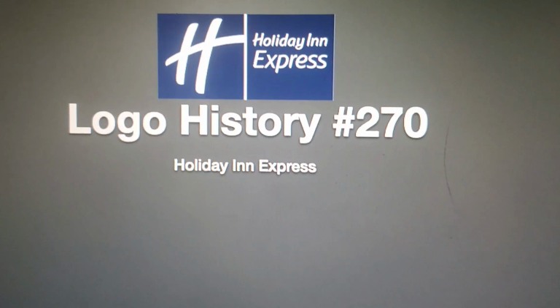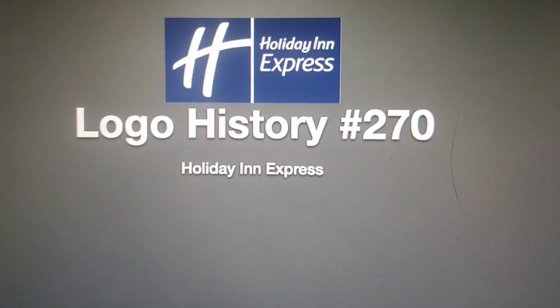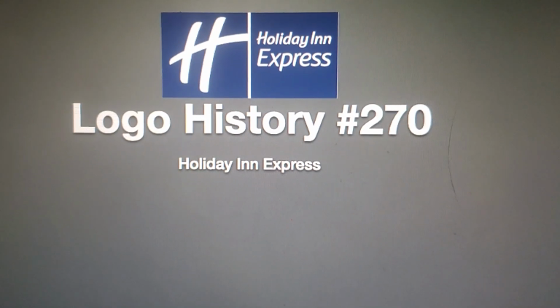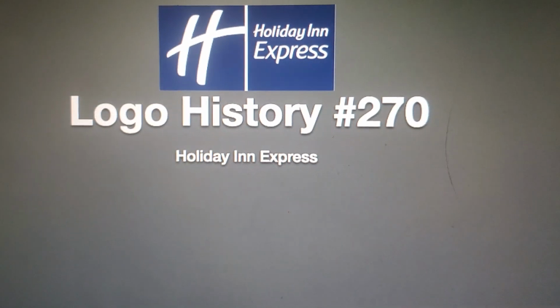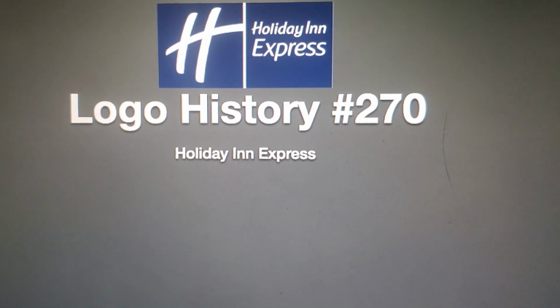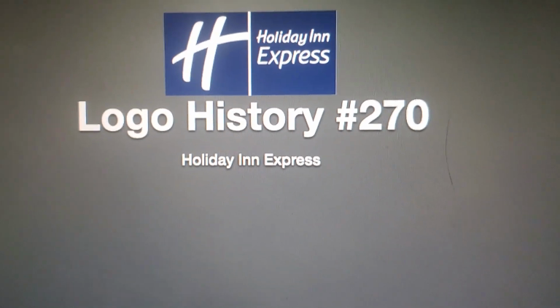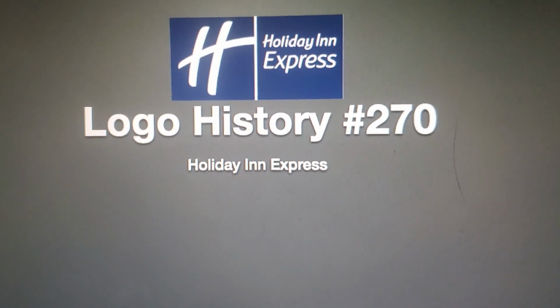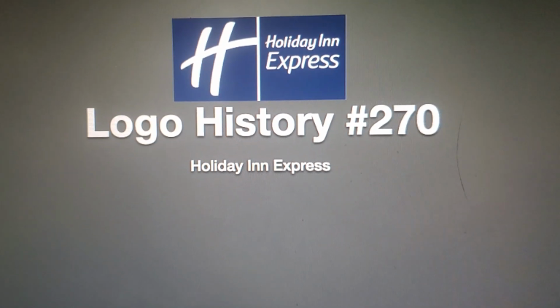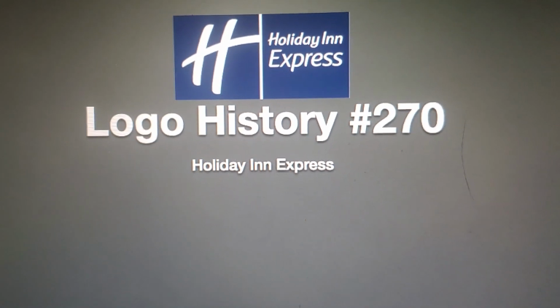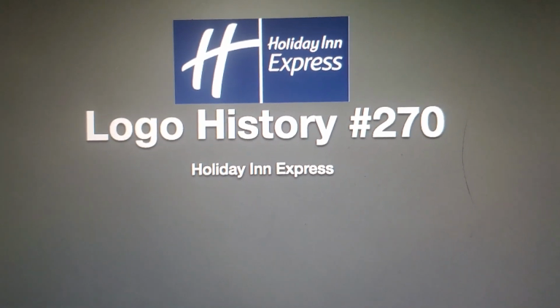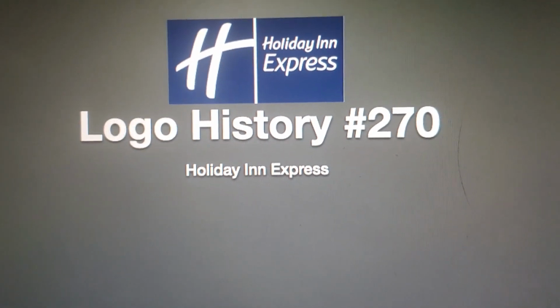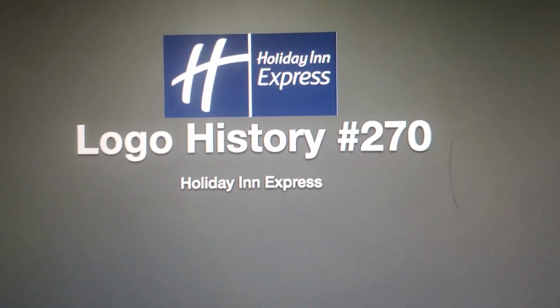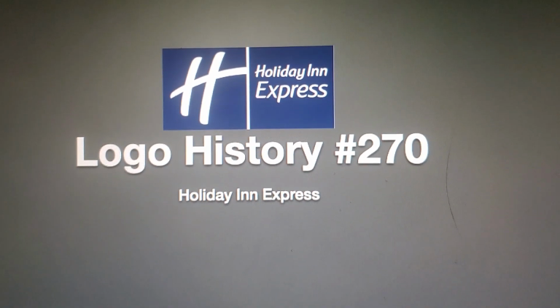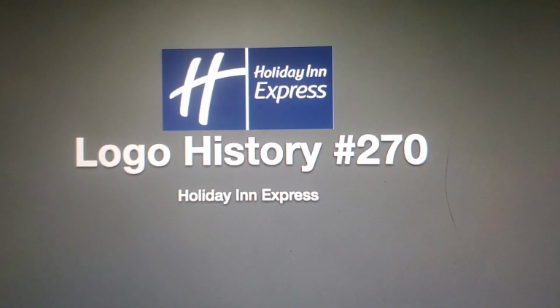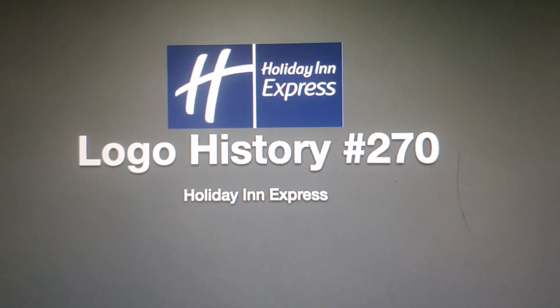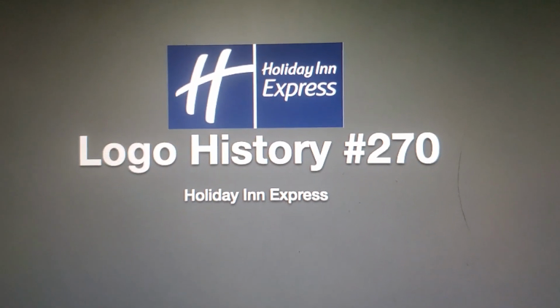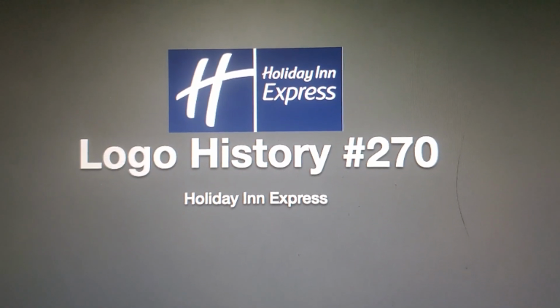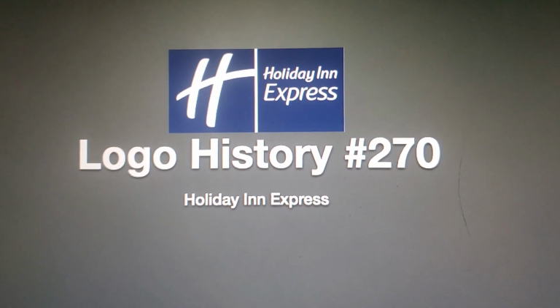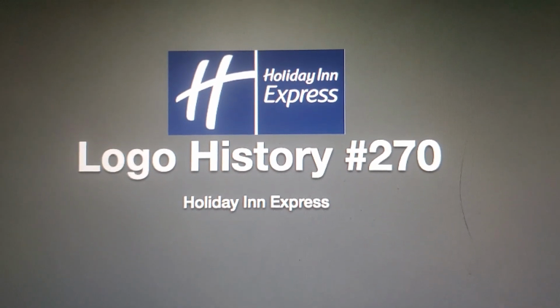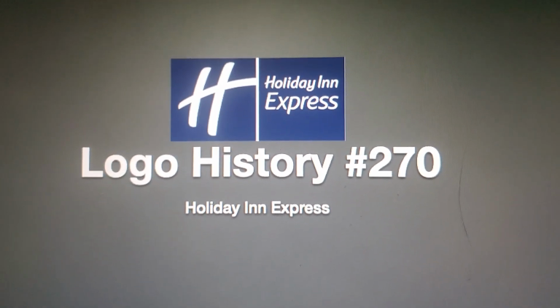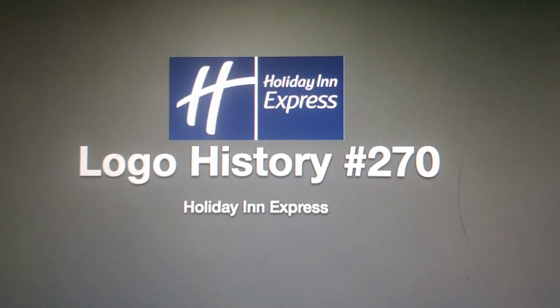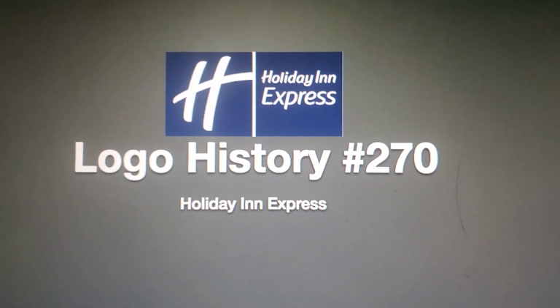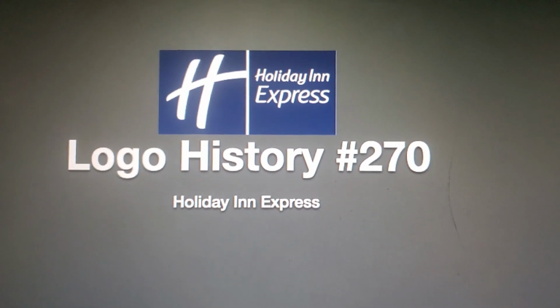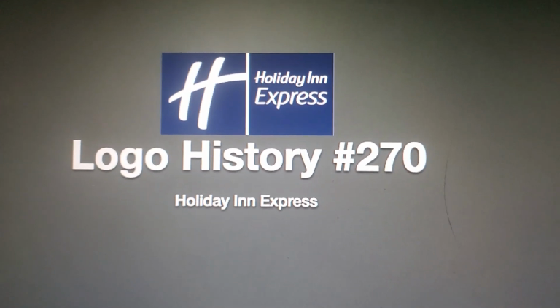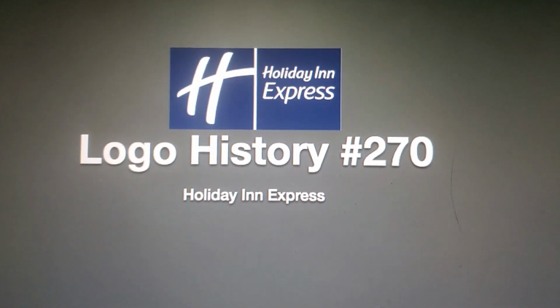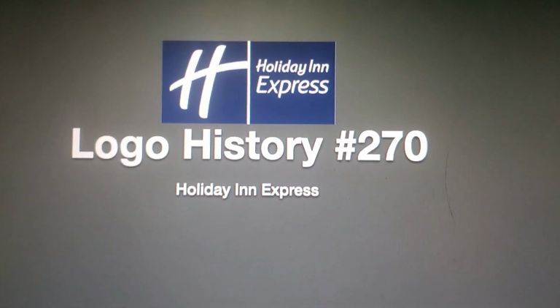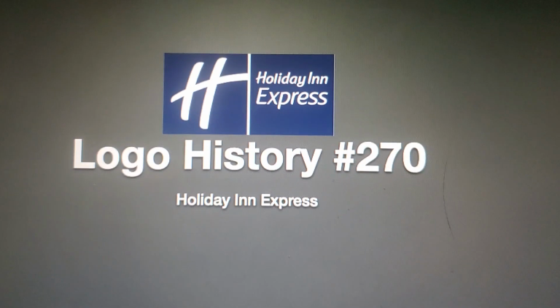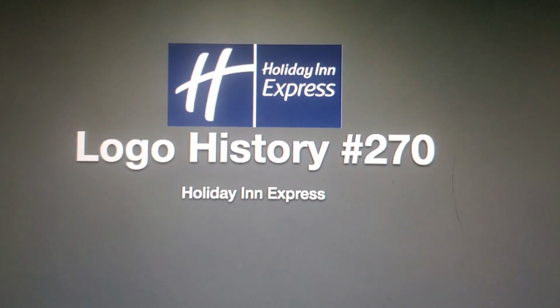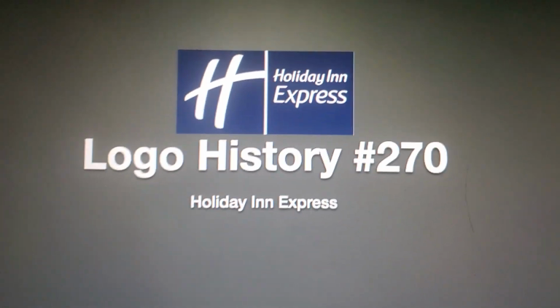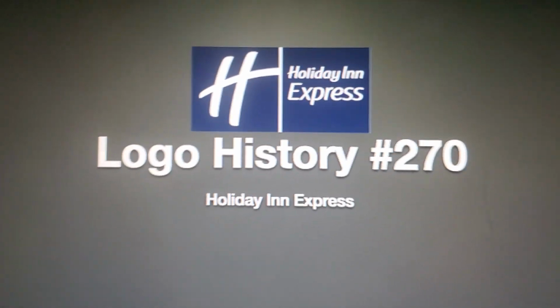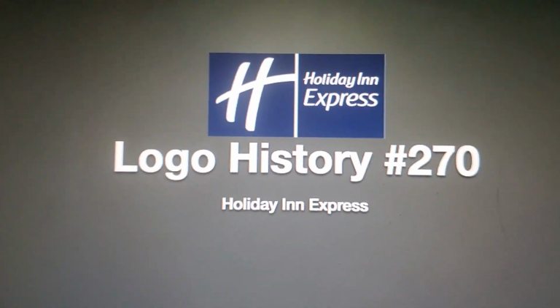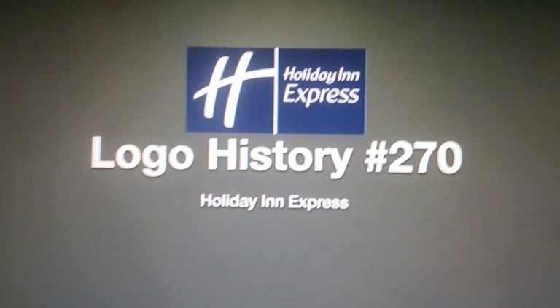Hello YouTube! Welcome to Logo History! And from this episode, we're going to look at Holiday Inn Express.